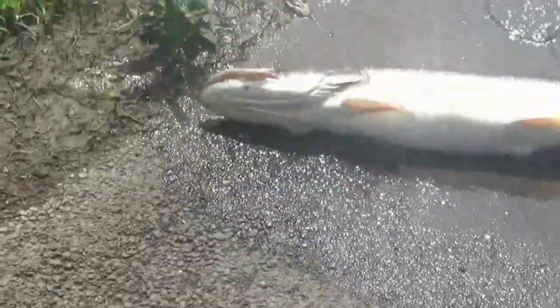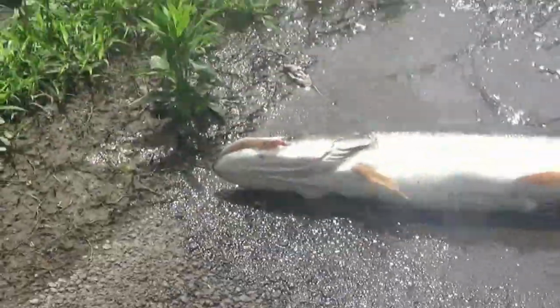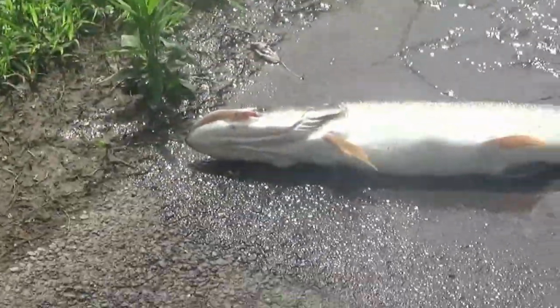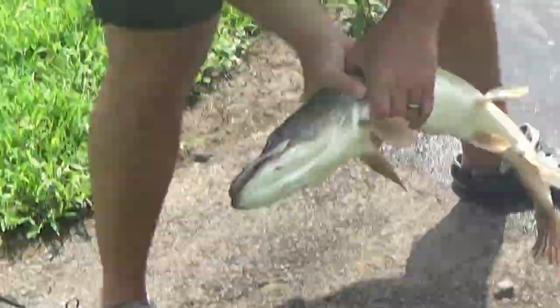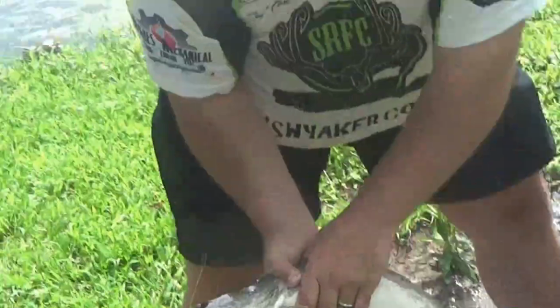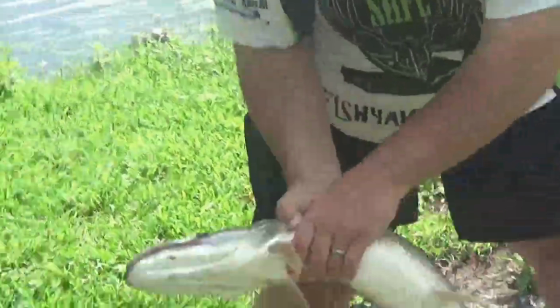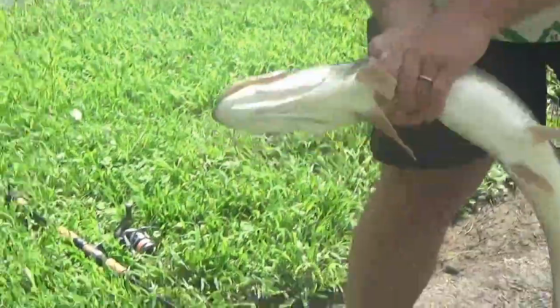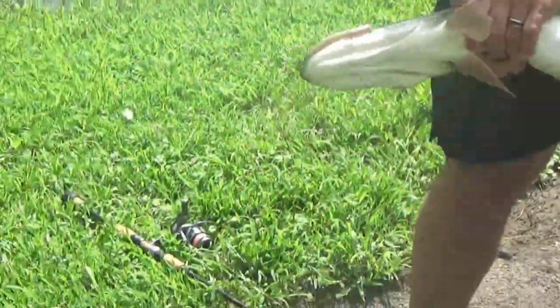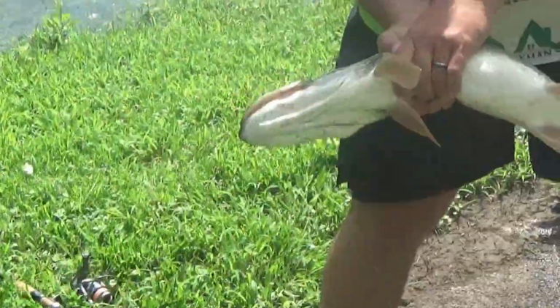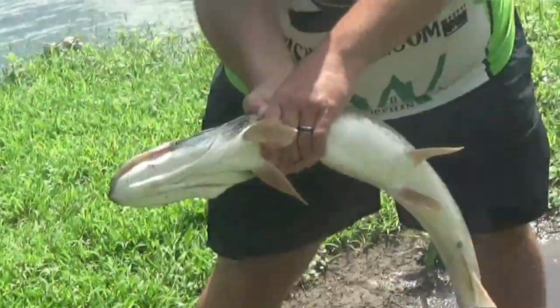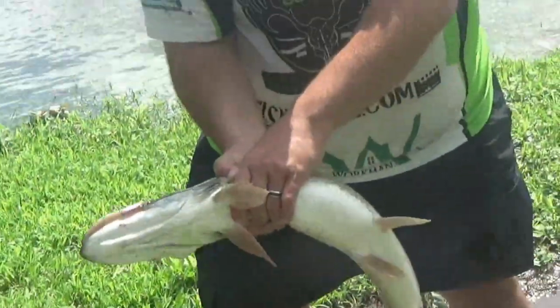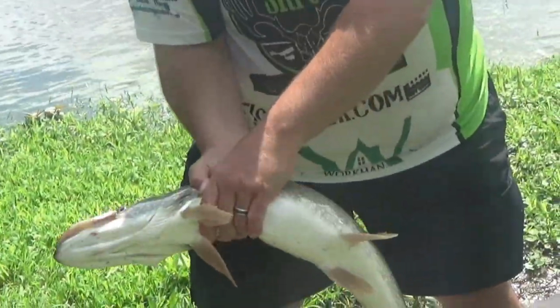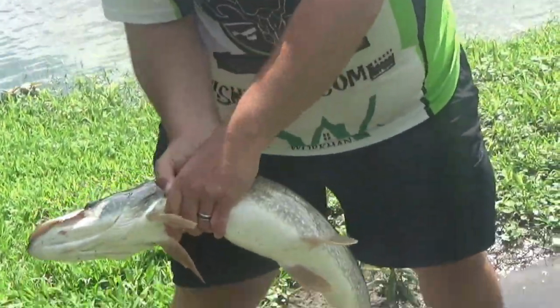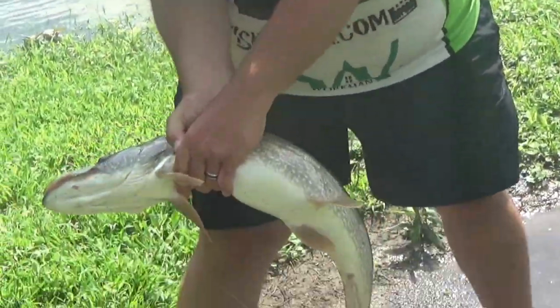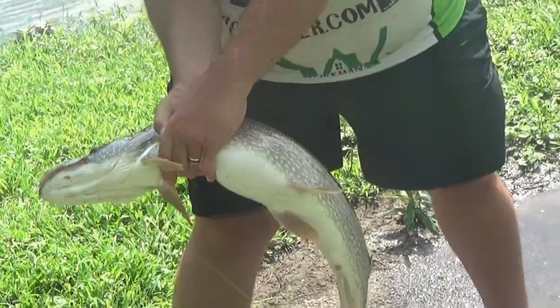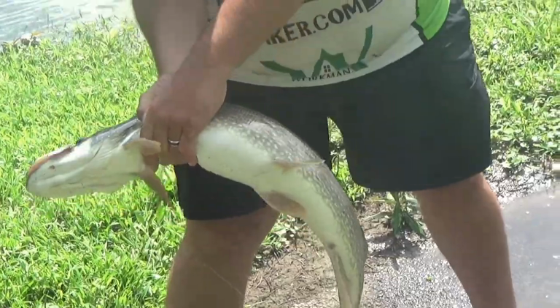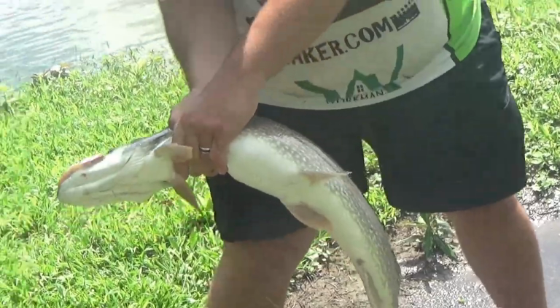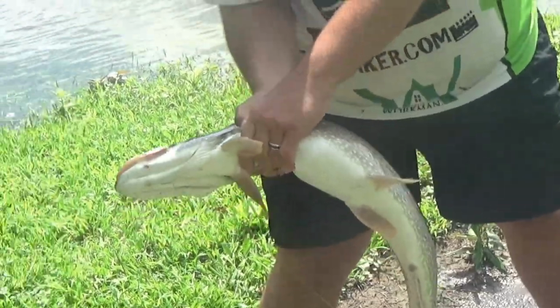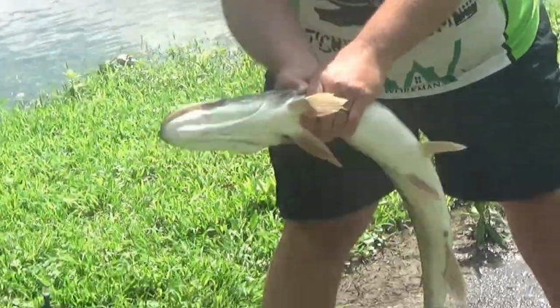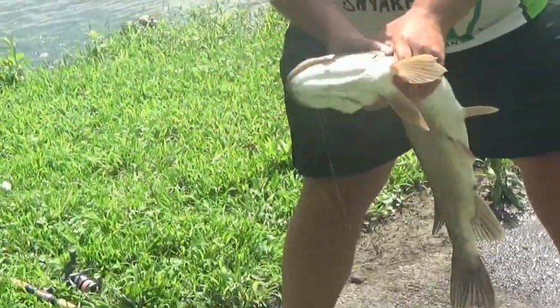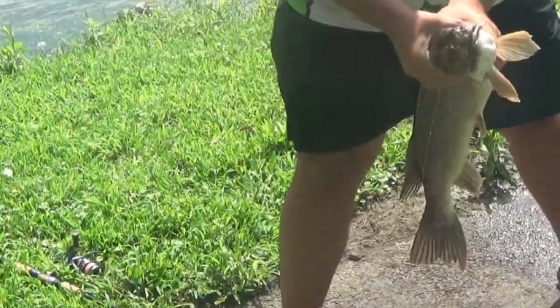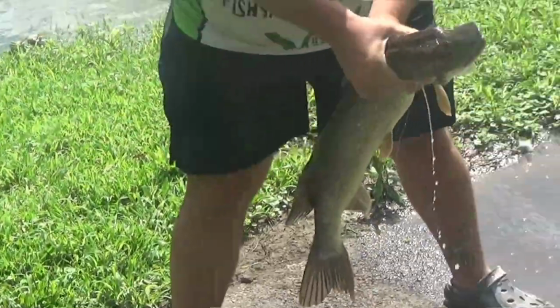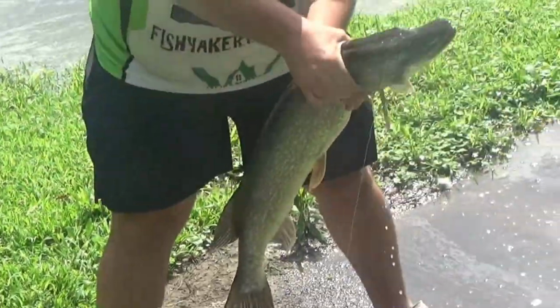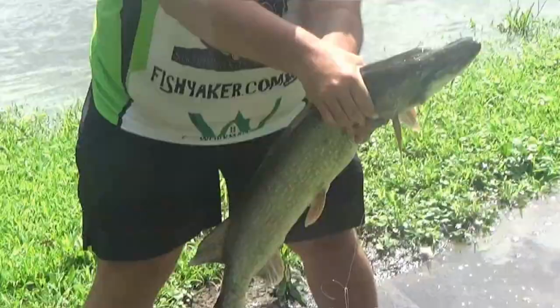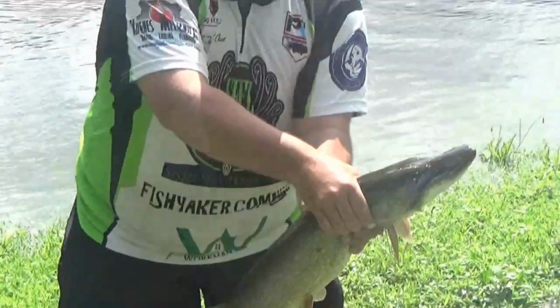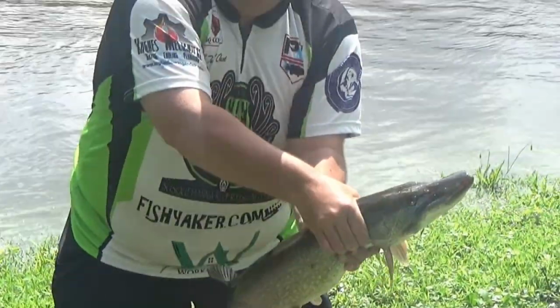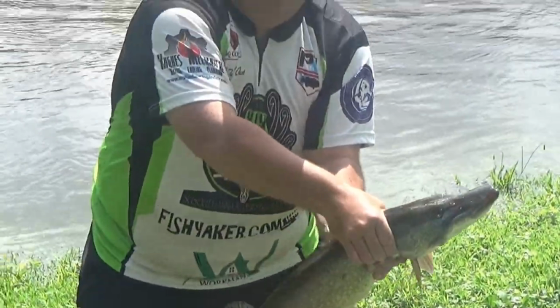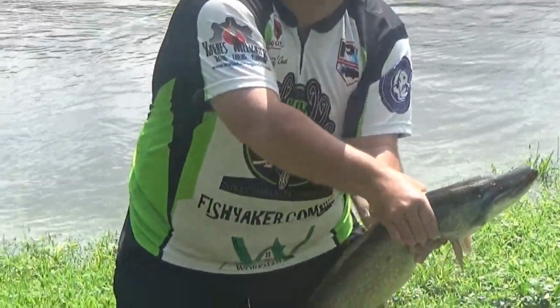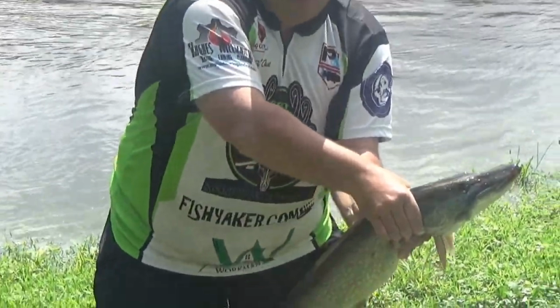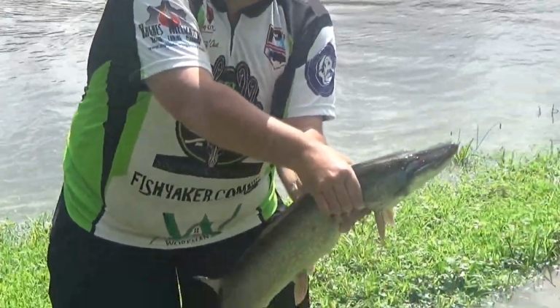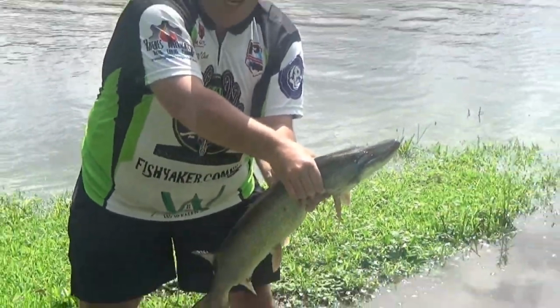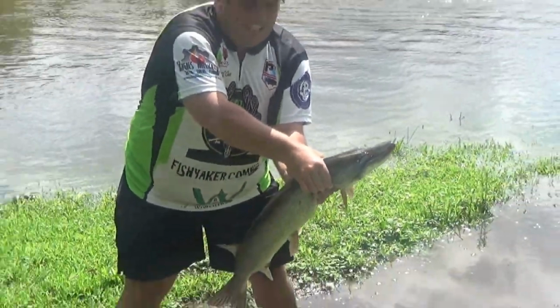It basically shows you, even in high water, look for those eddies. You never know what you'll find!